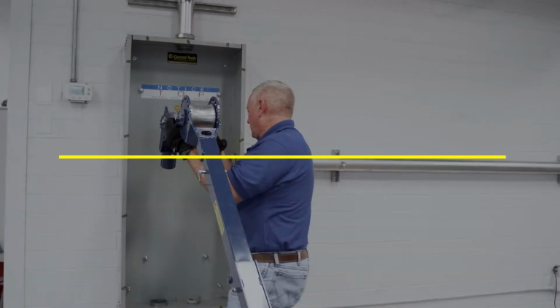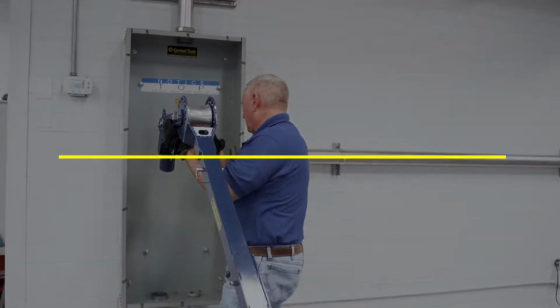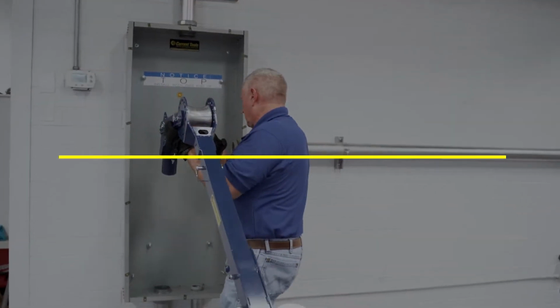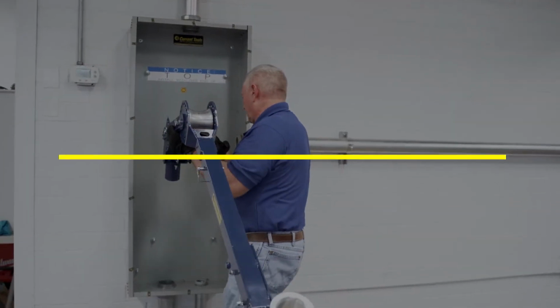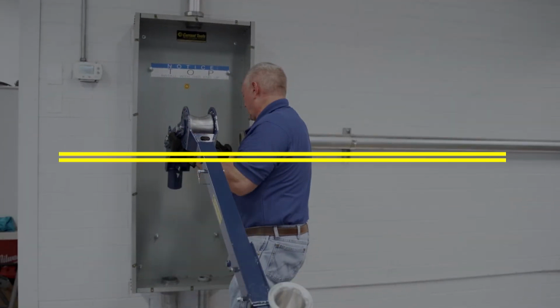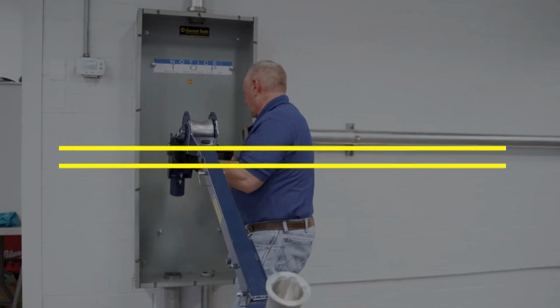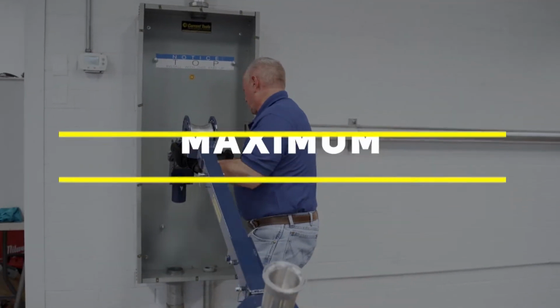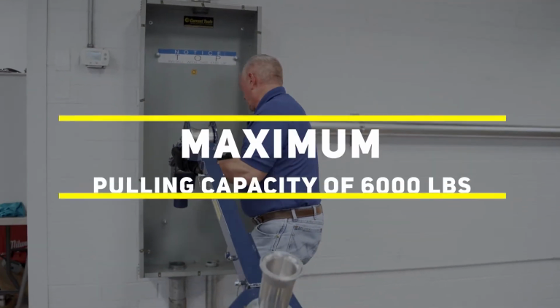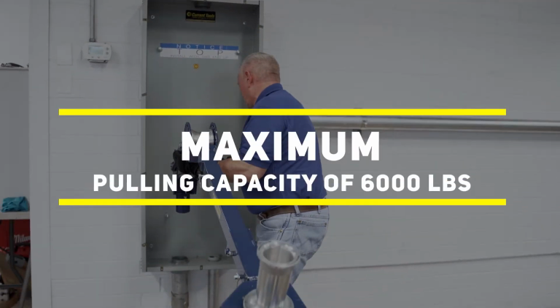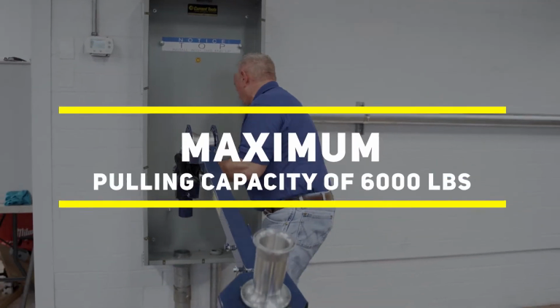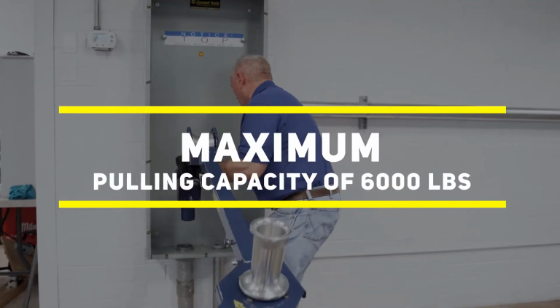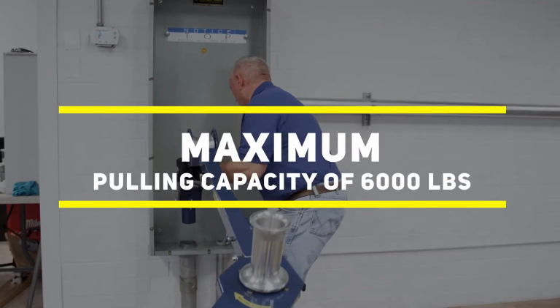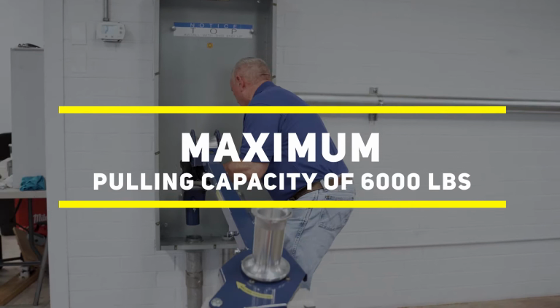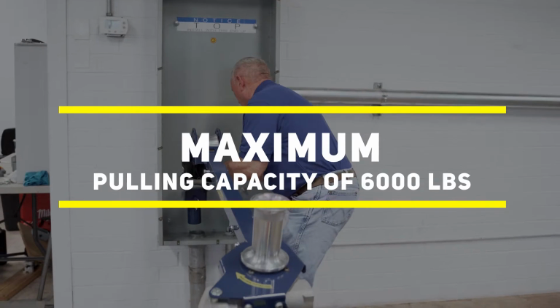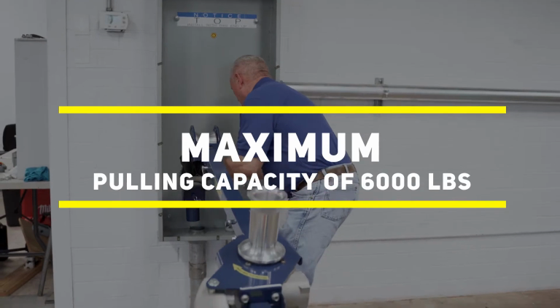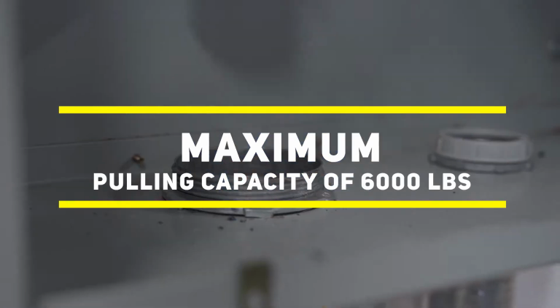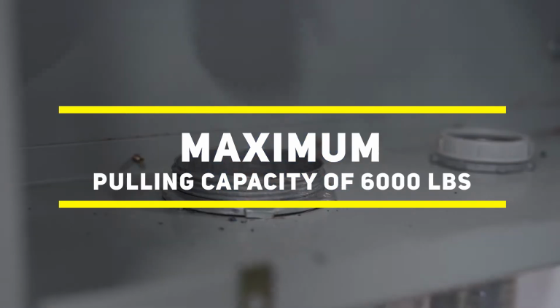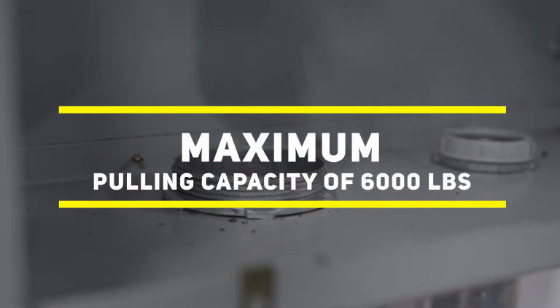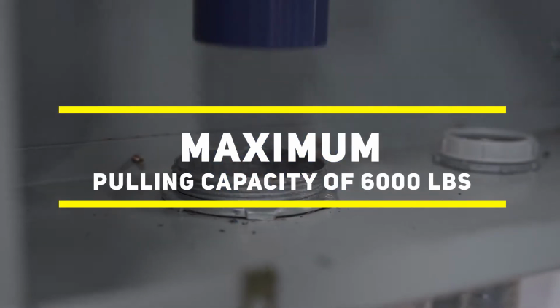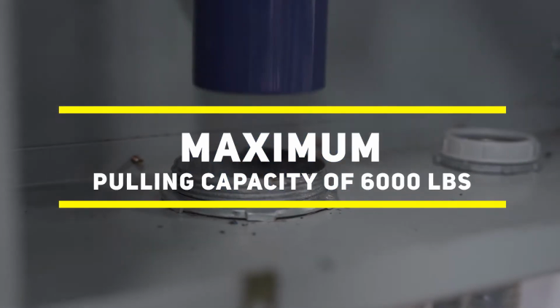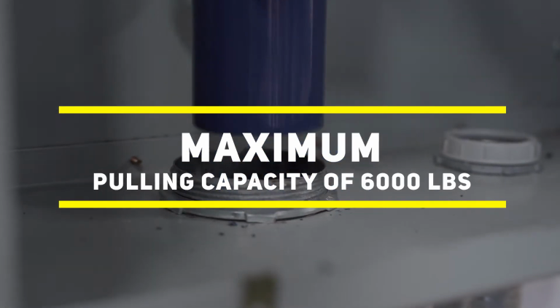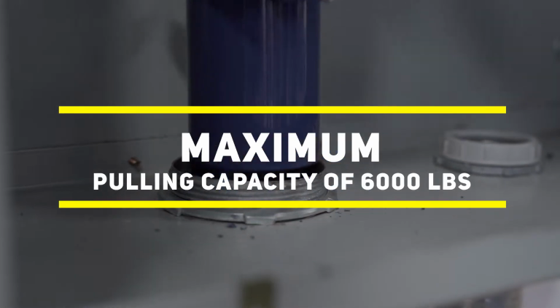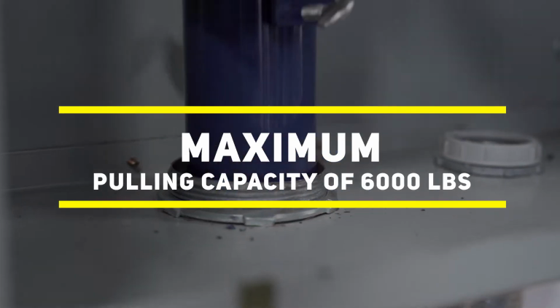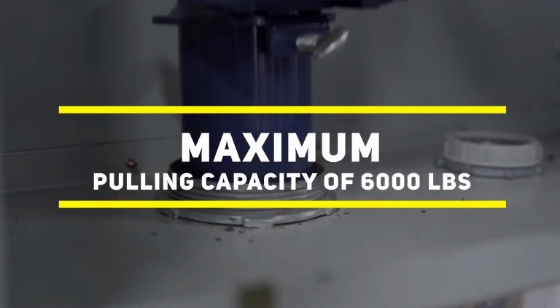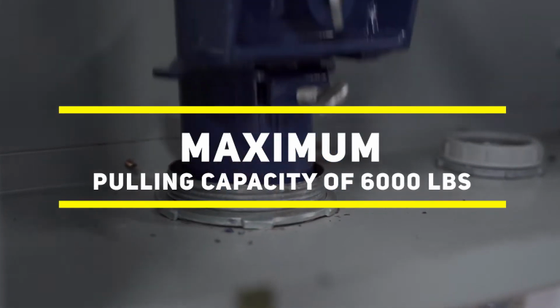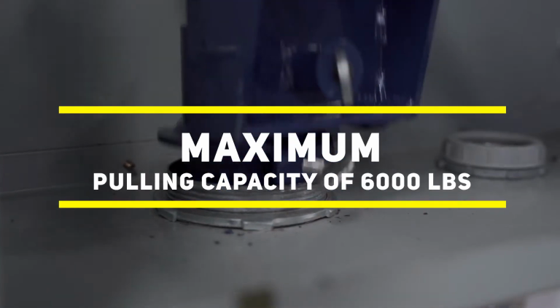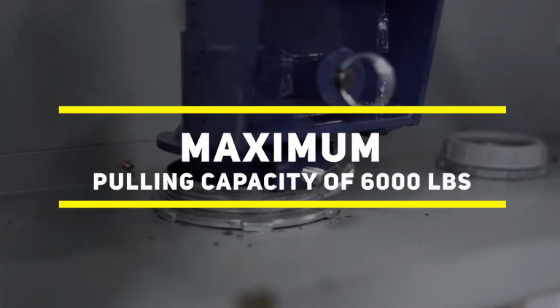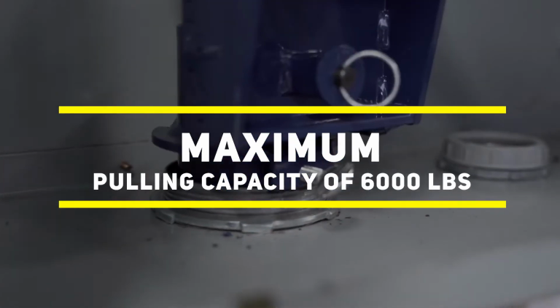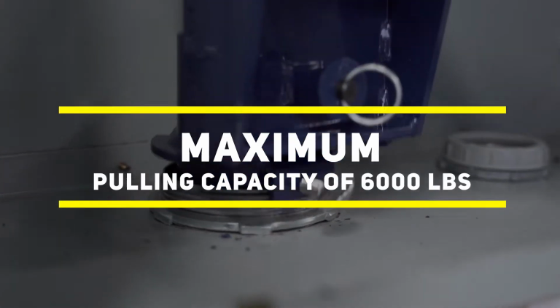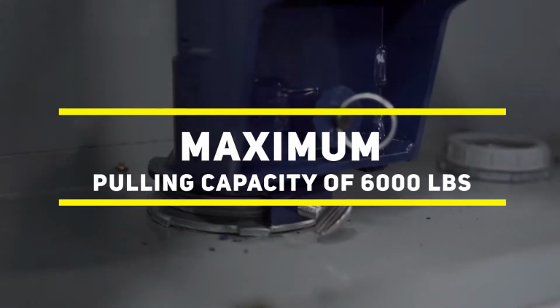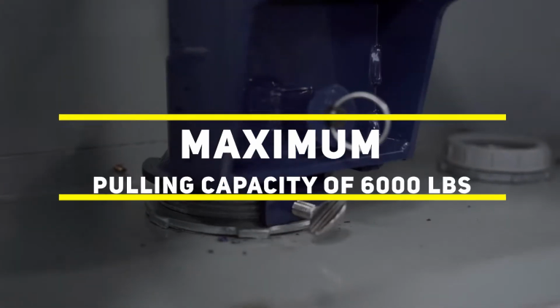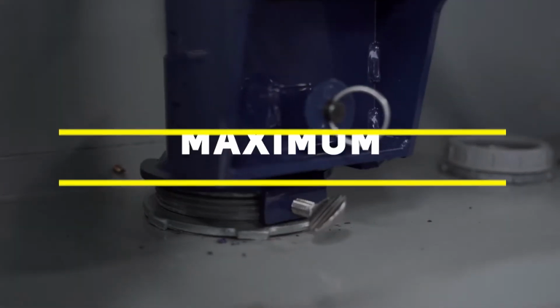The Model 66 features two pulling speeds and has a maximum pulling capacity of 6,000 pounds, equal to just about any job.